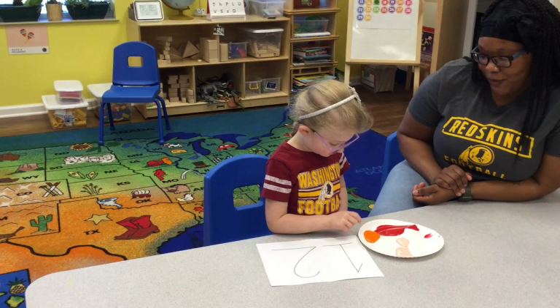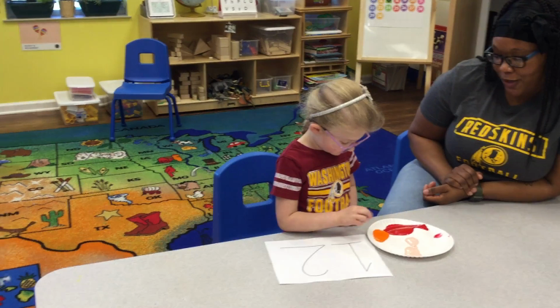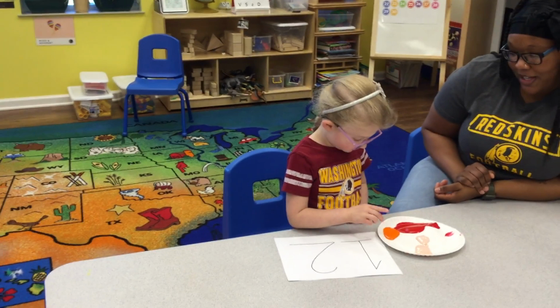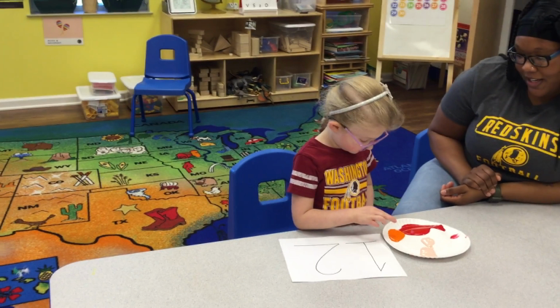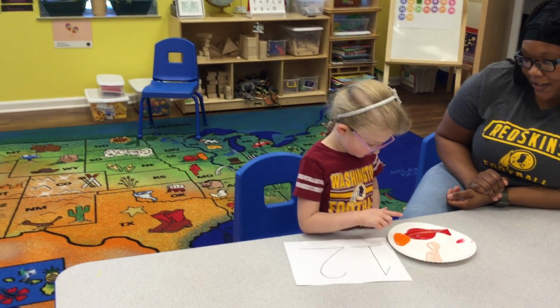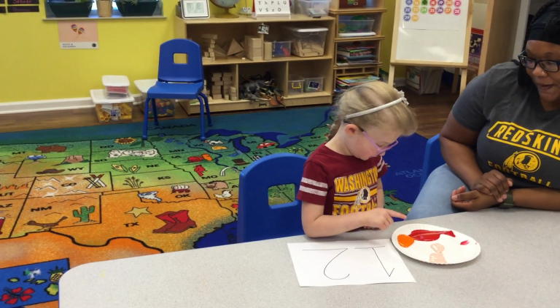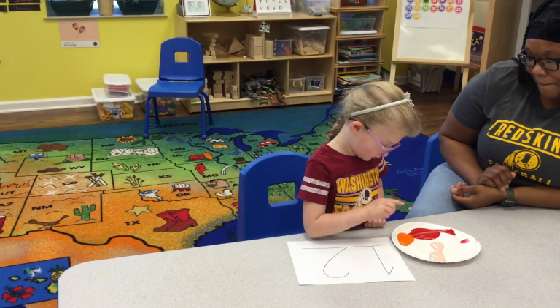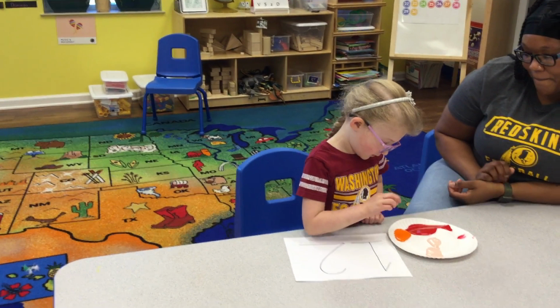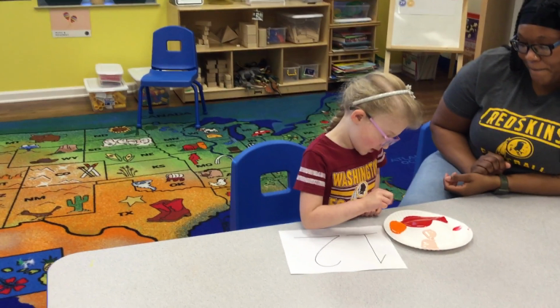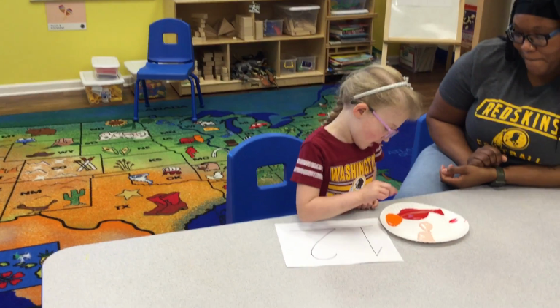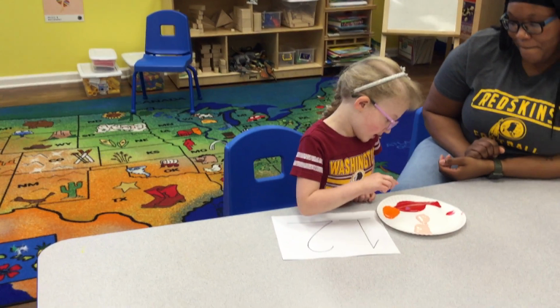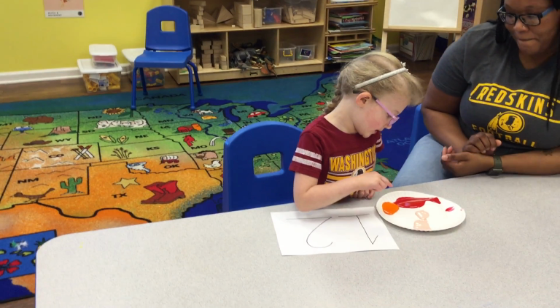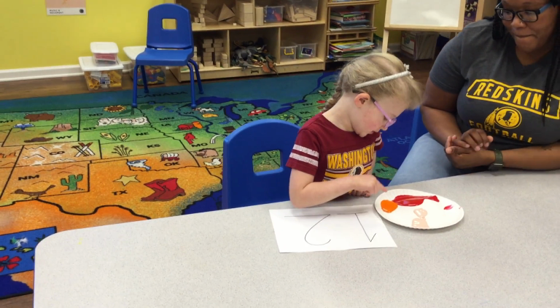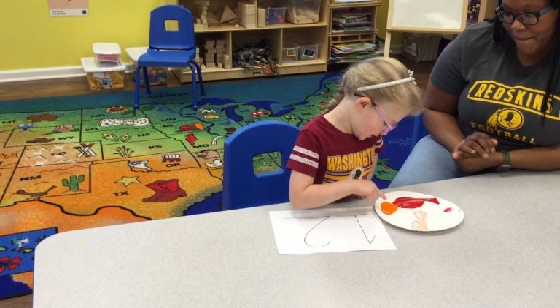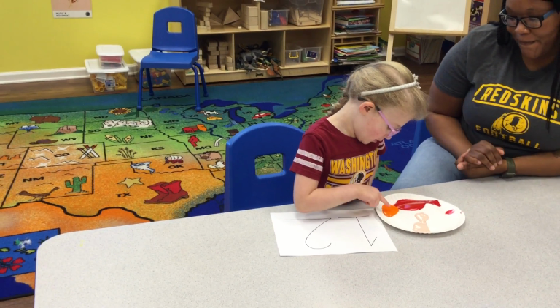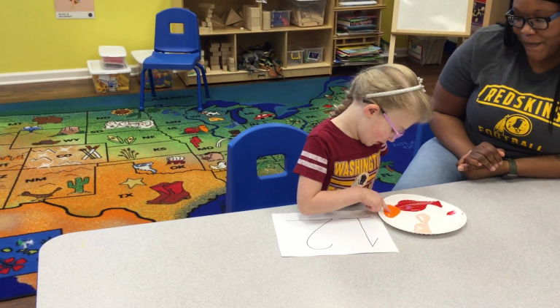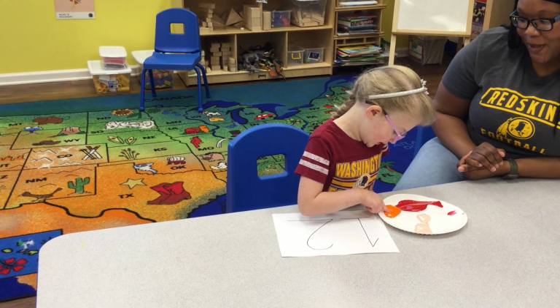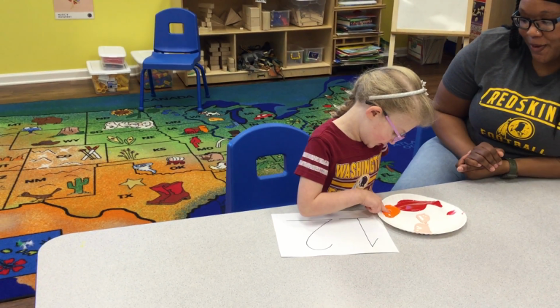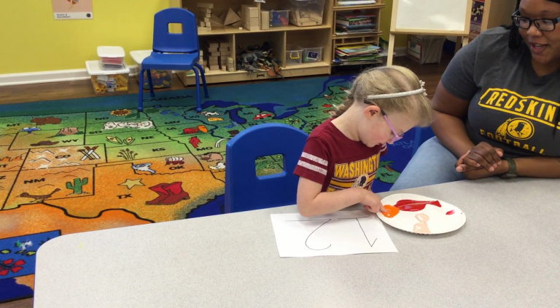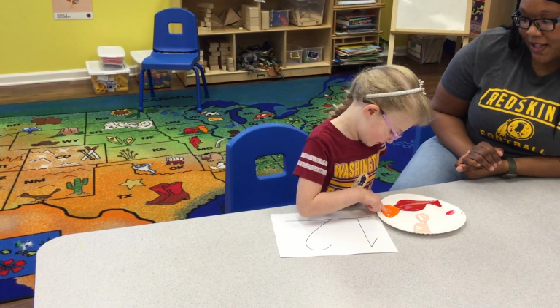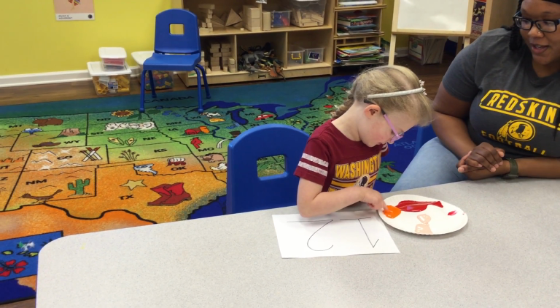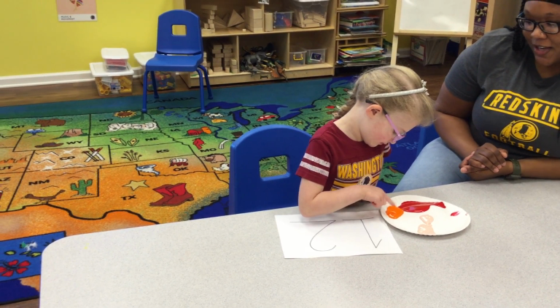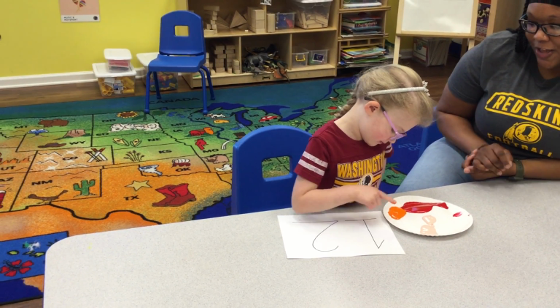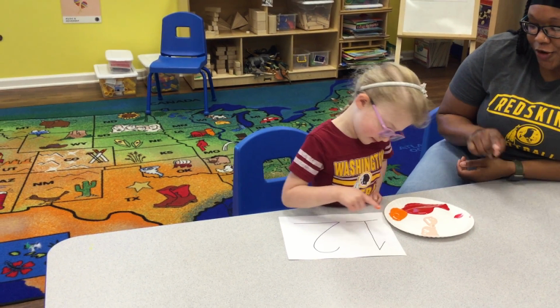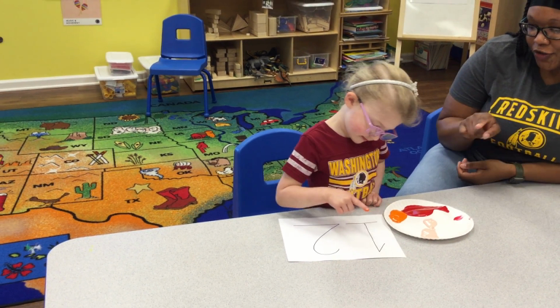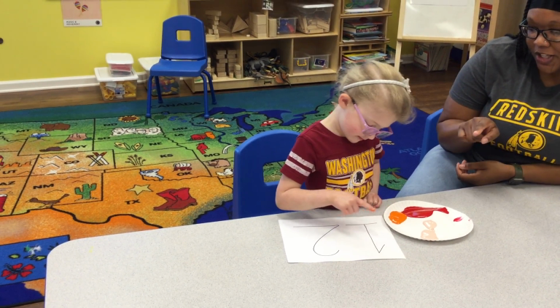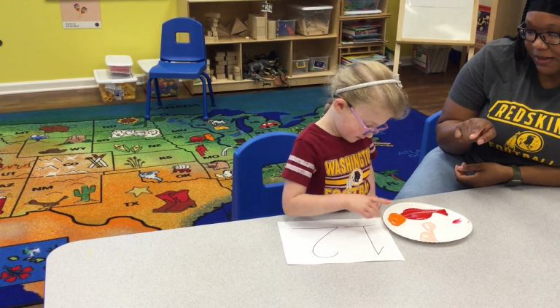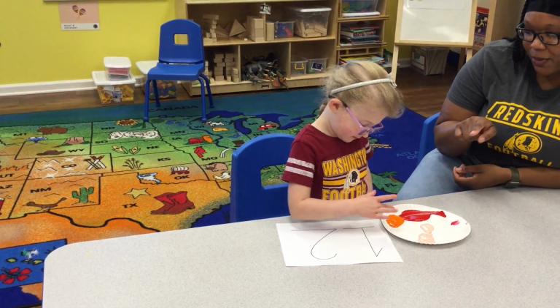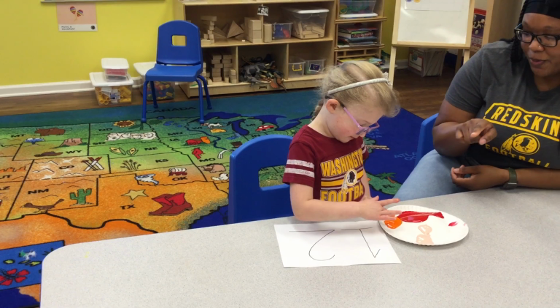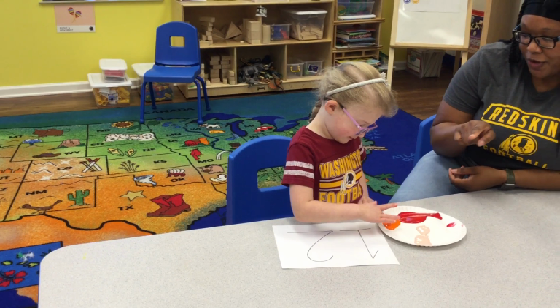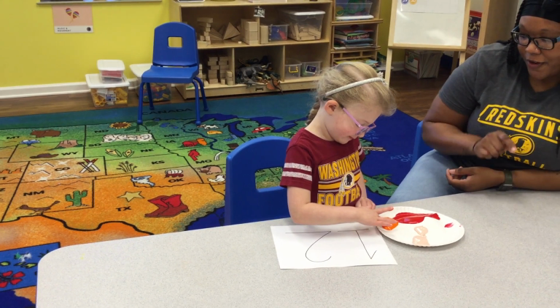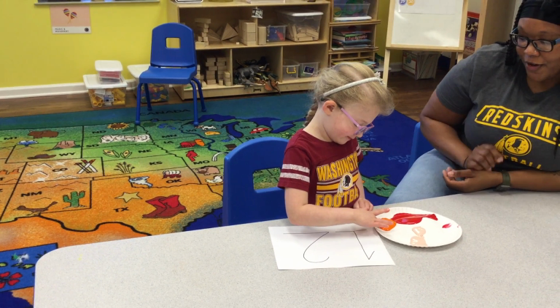So you can pick any color. I want to pick orange. Okay, and then you're going to trace the number one with your finger.